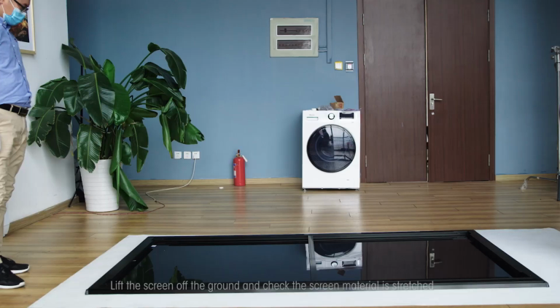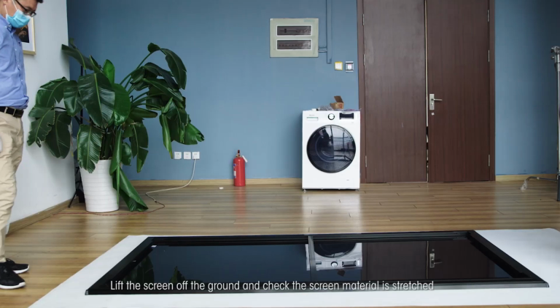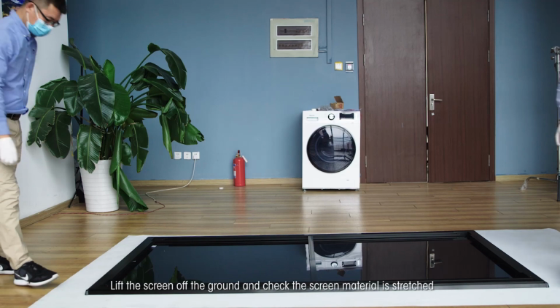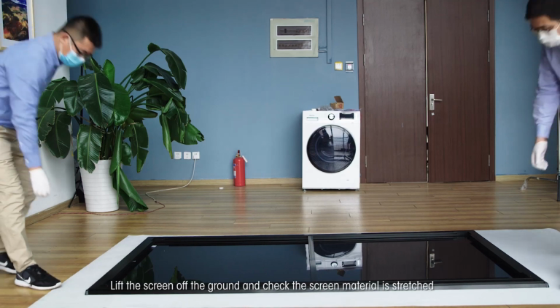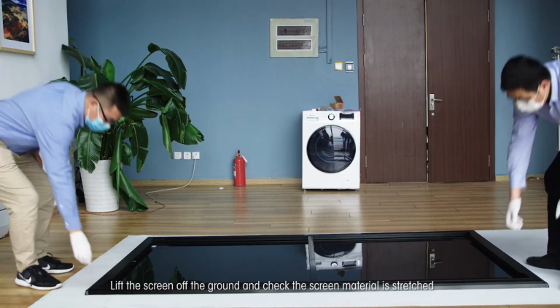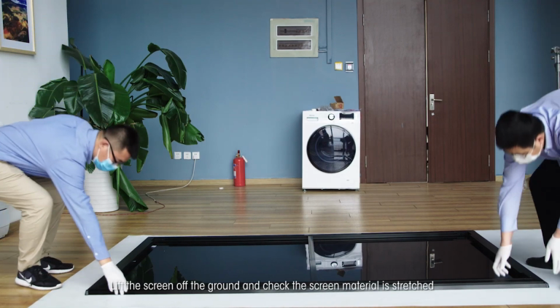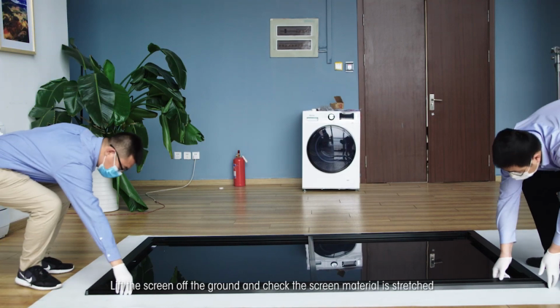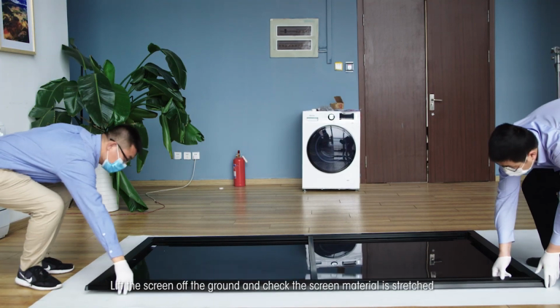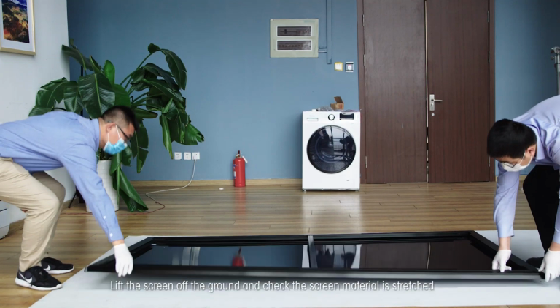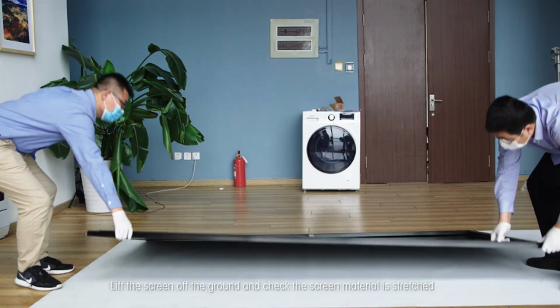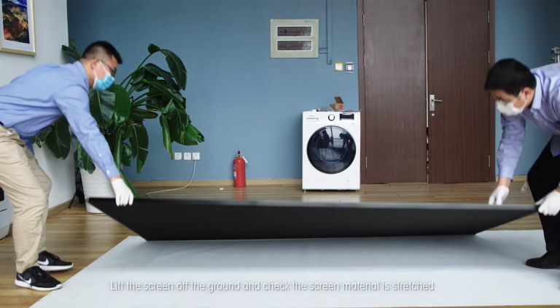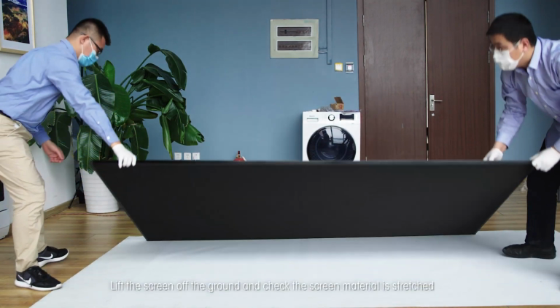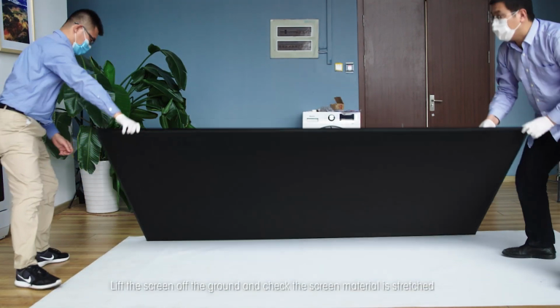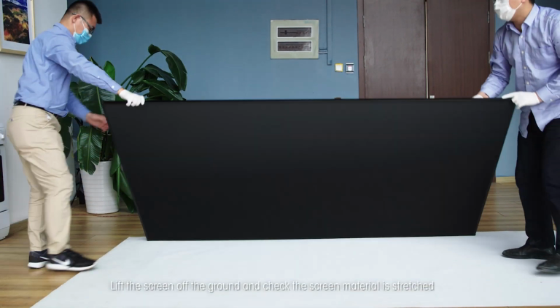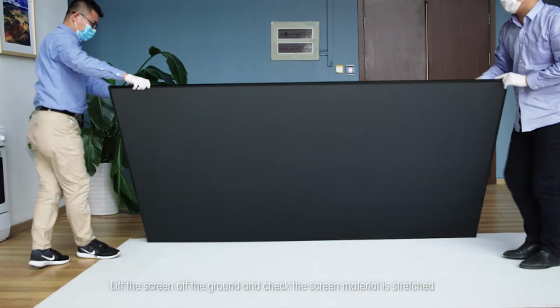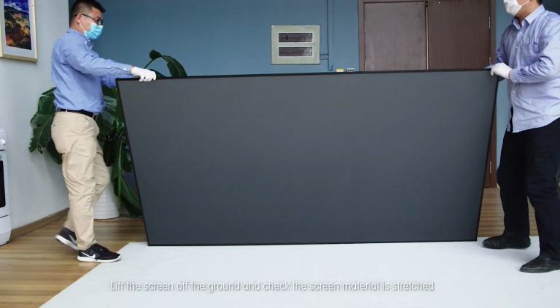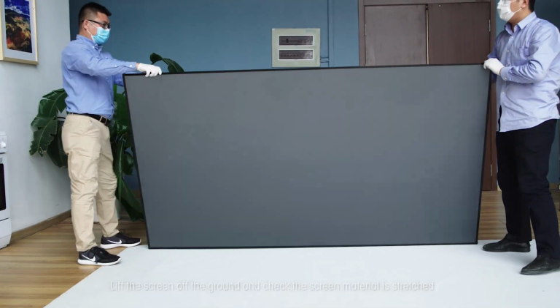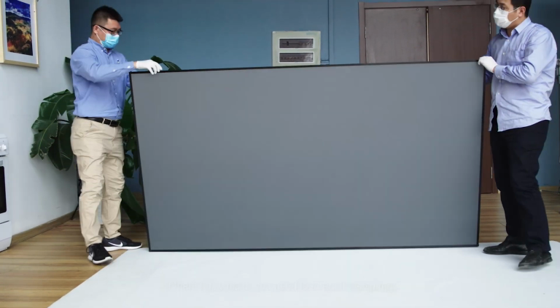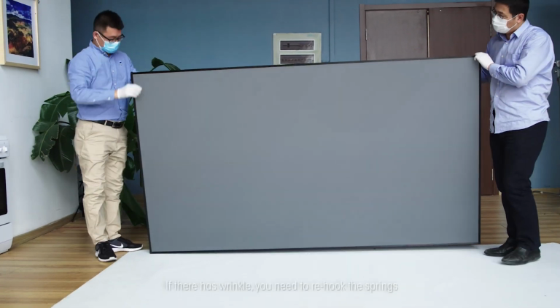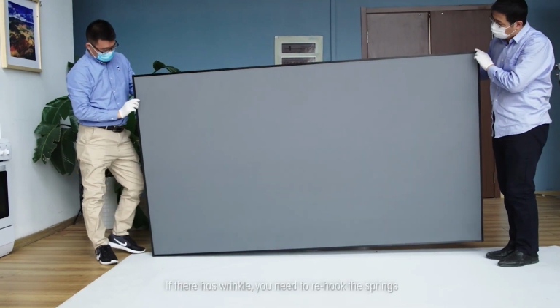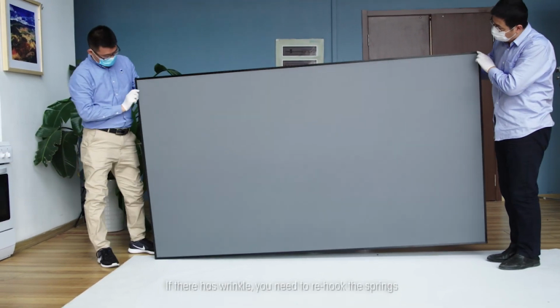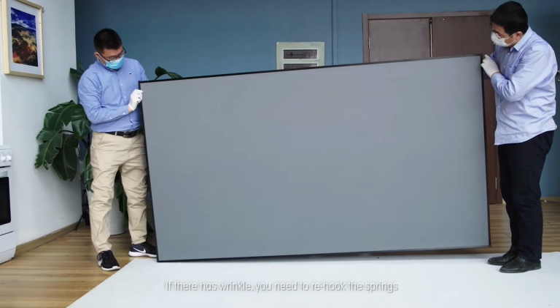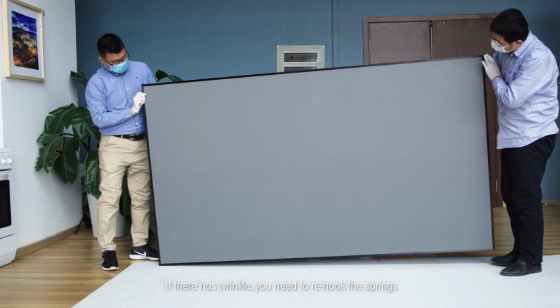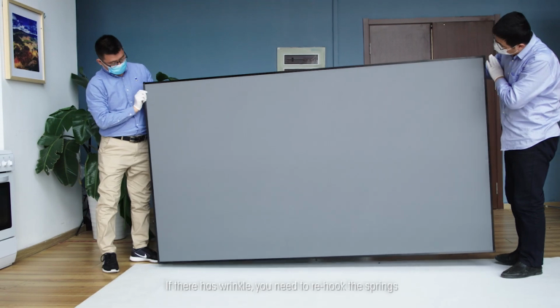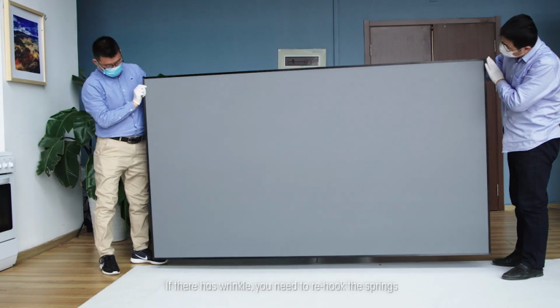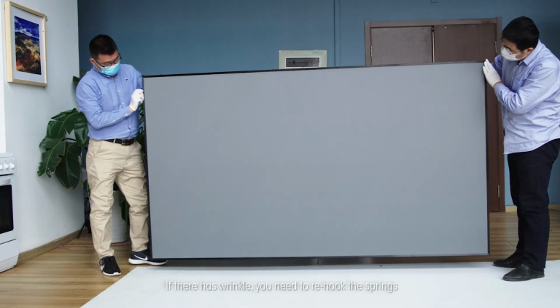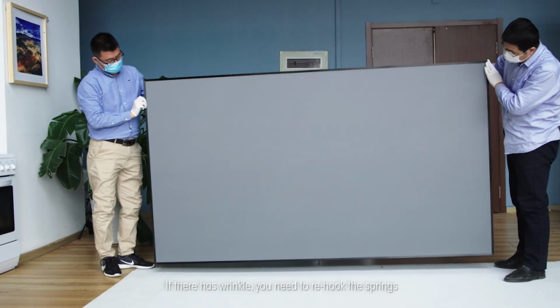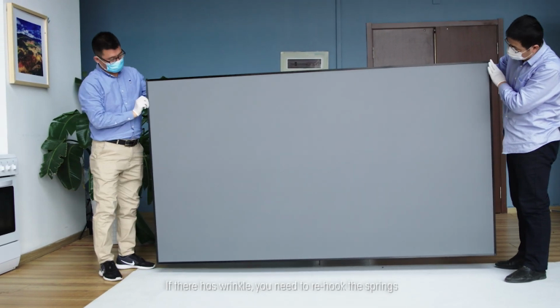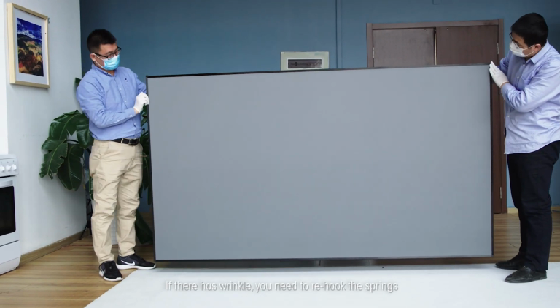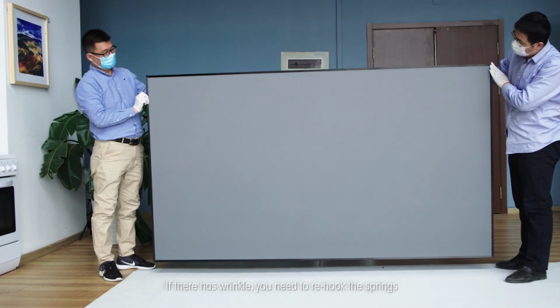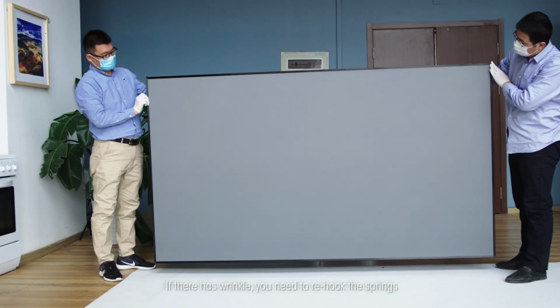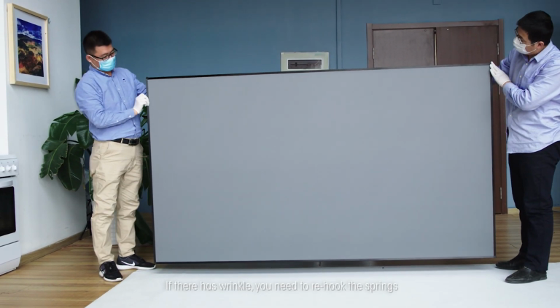Lift the screen off the ground and check that the screen material is stretched. If there is a wrinkle, you need to re-hook the springs.